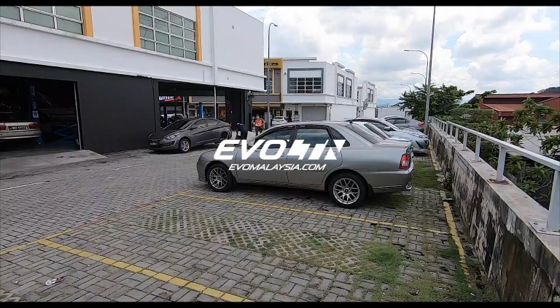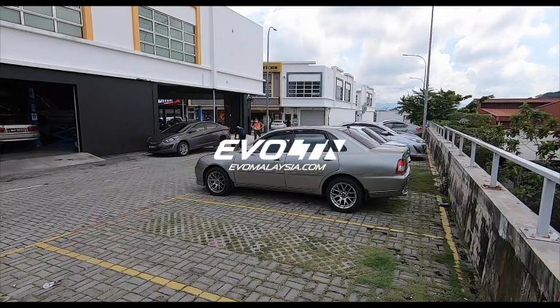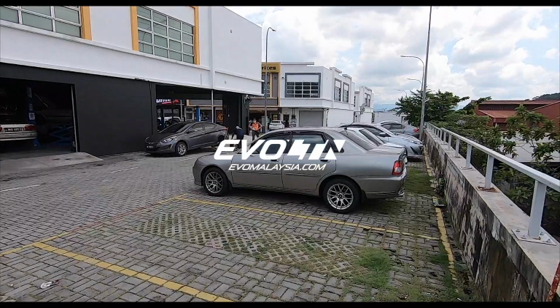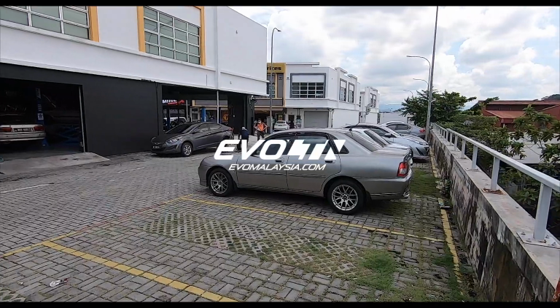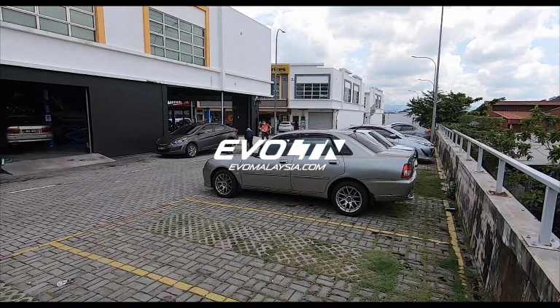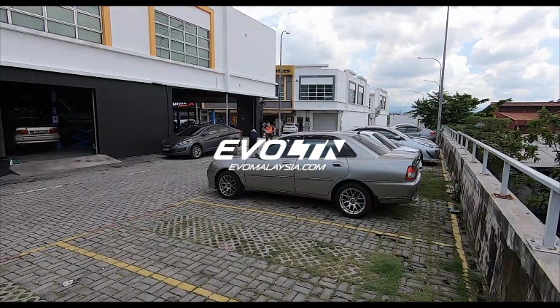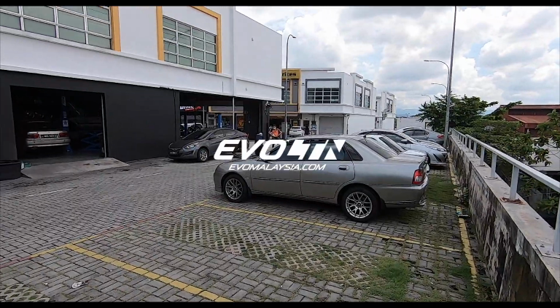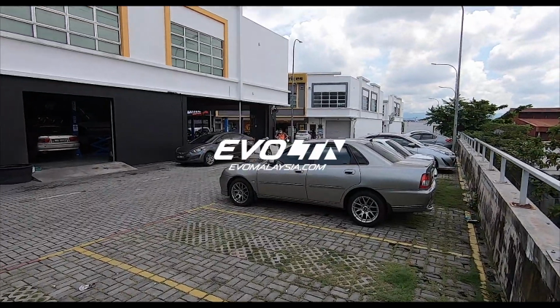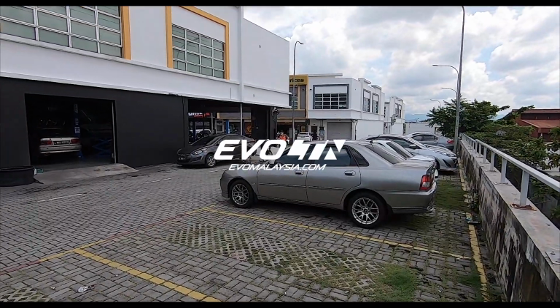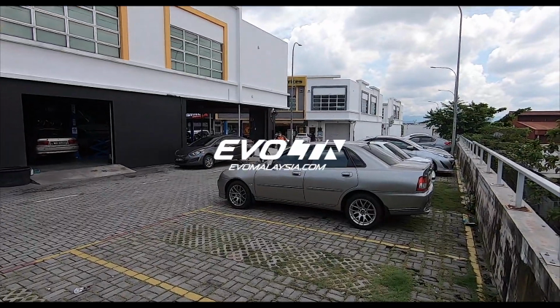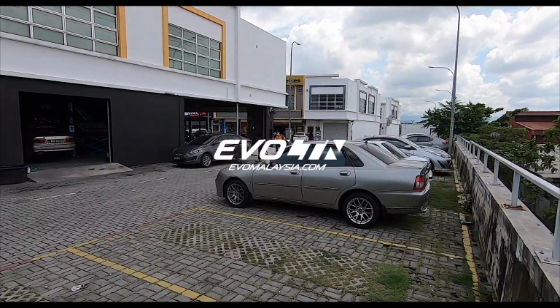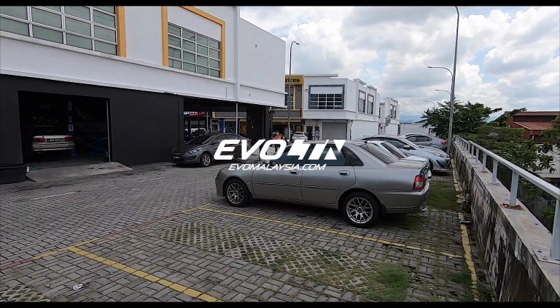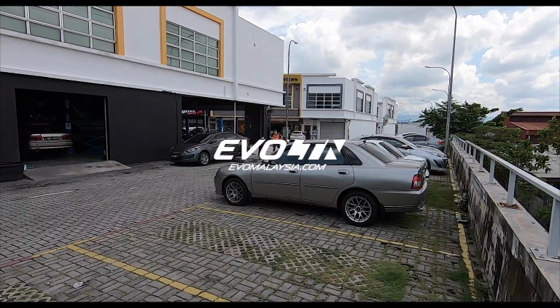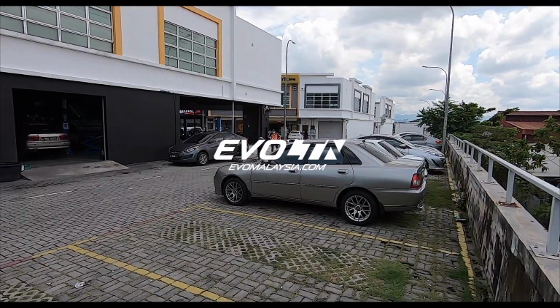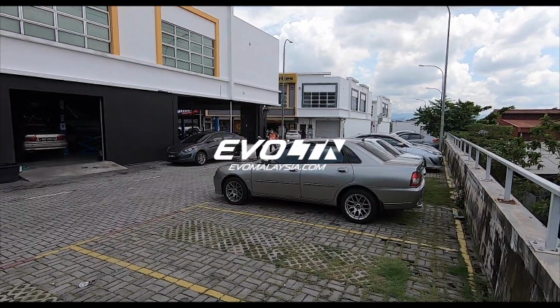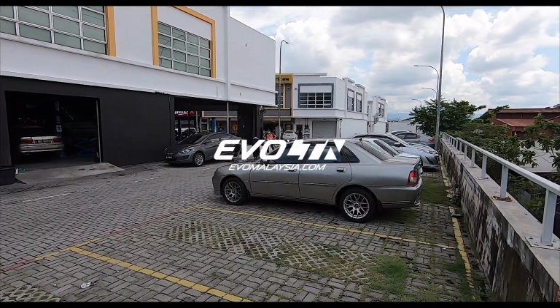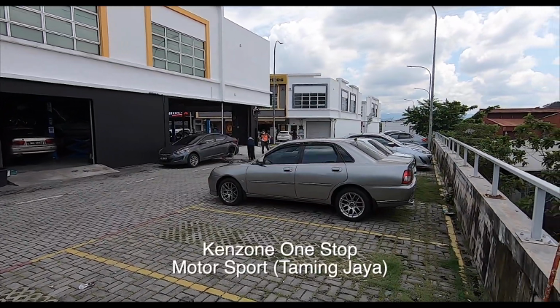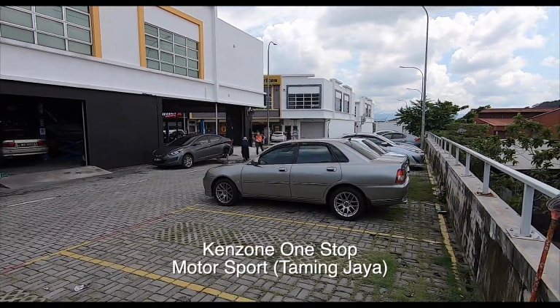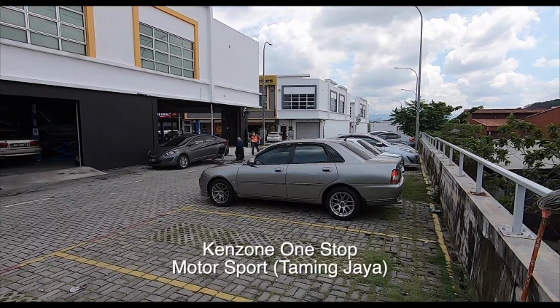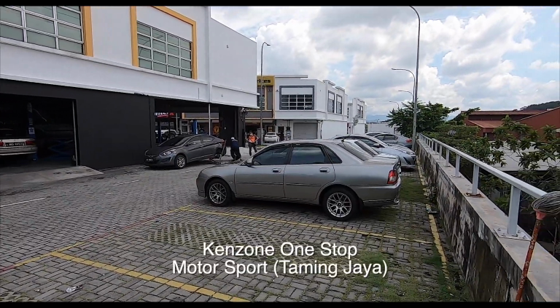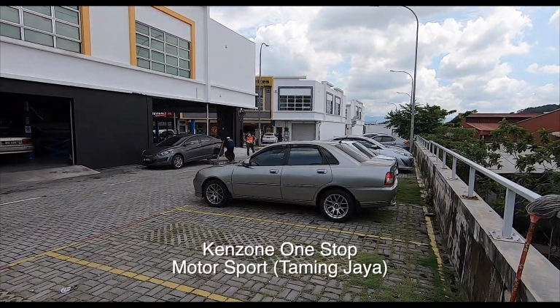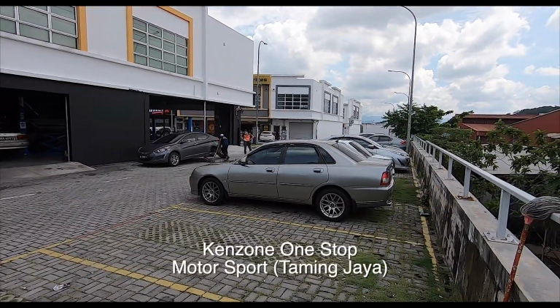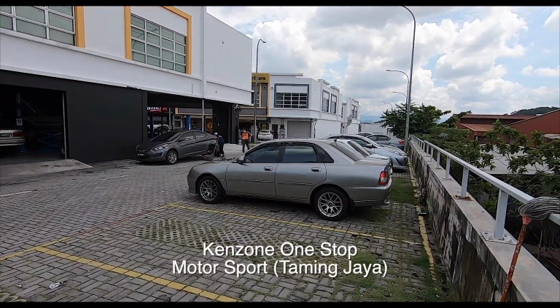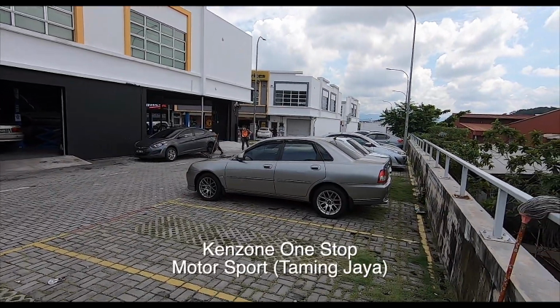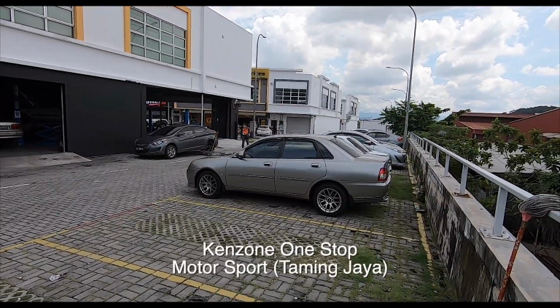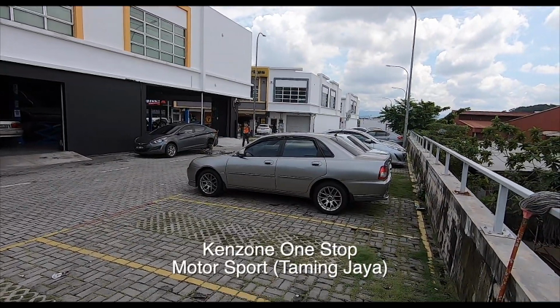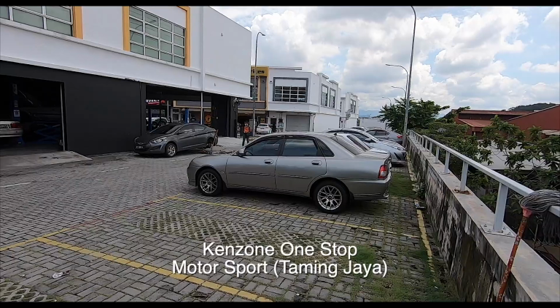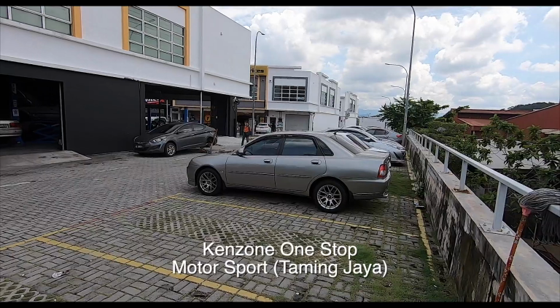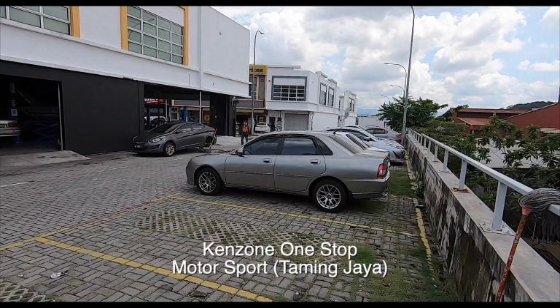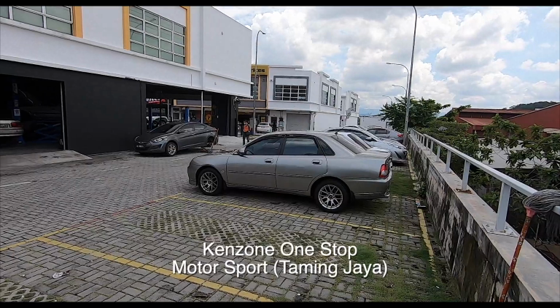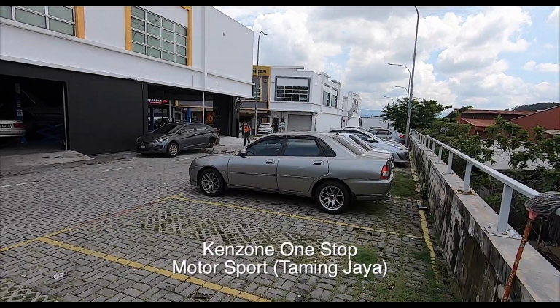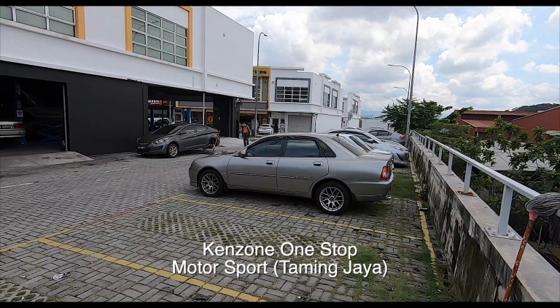Howdy folks and good morning from Kenzone One Stop Motorsport, Taming Jaya. I got that all in one sentence.